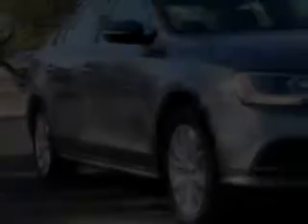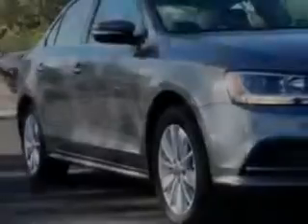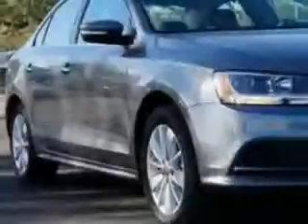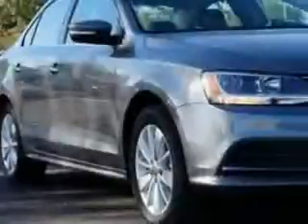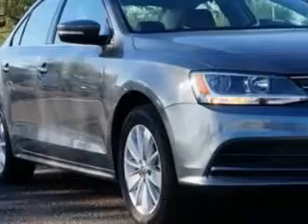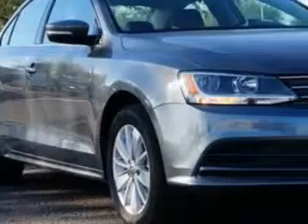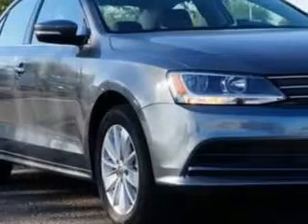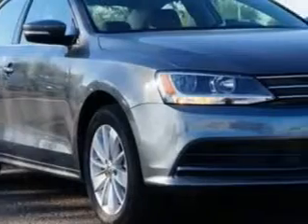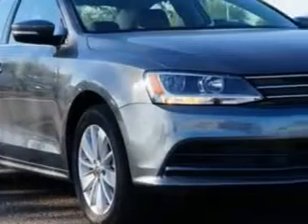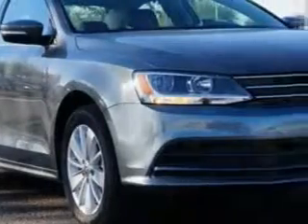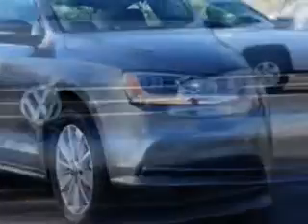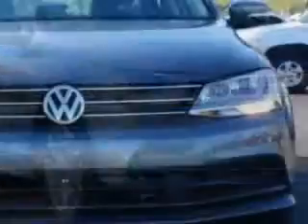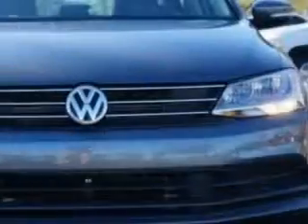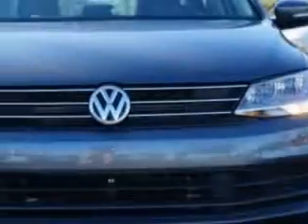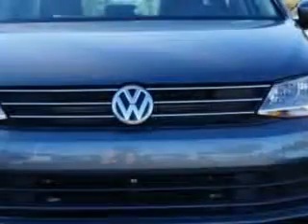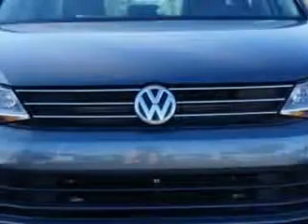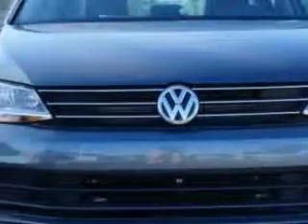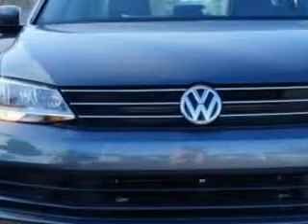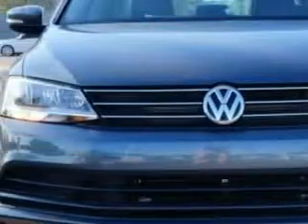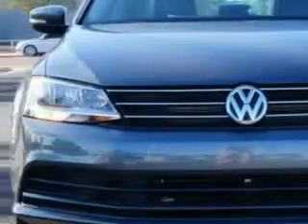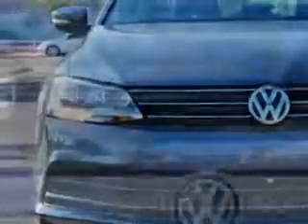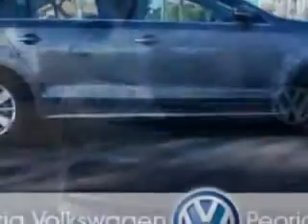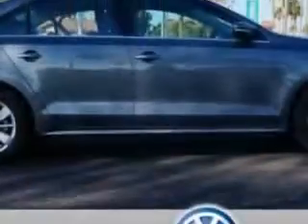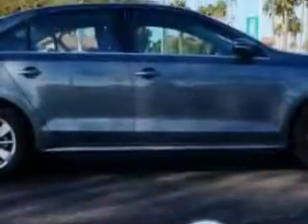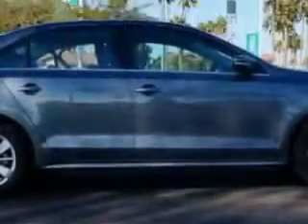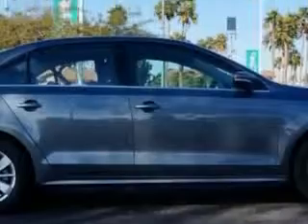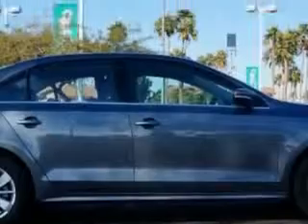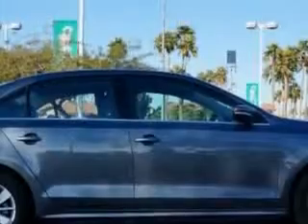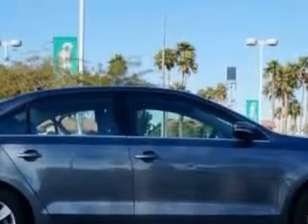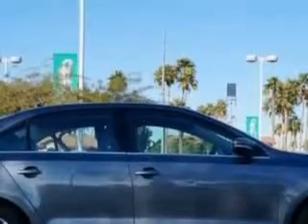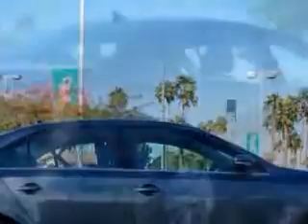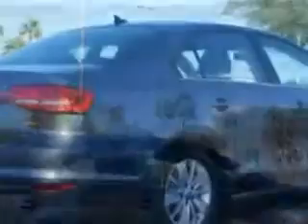Imagine driving this platinum gray metallic 2015 Volkswagen Jetta, equipped with a four-cylinder engine and an automatic transmission.